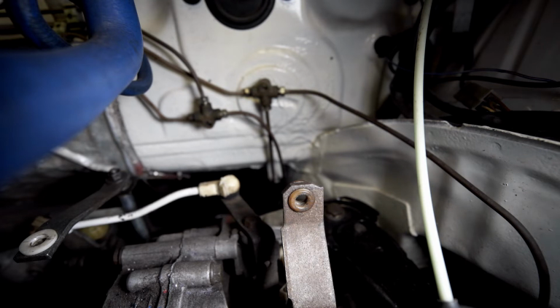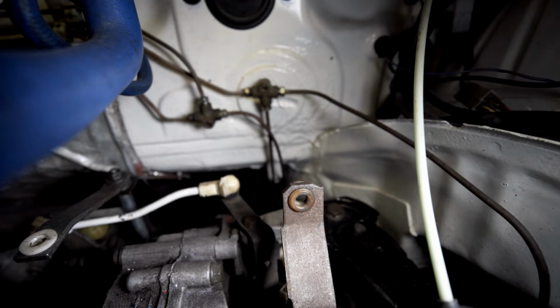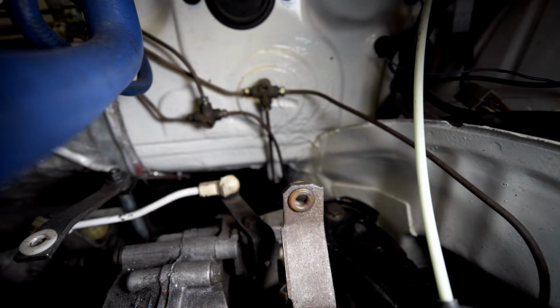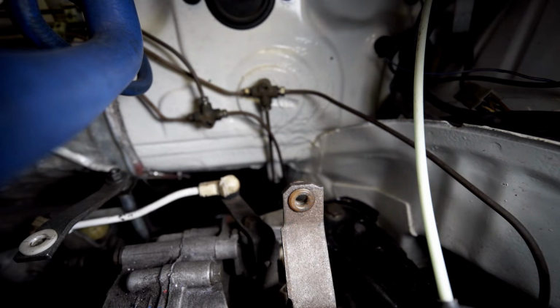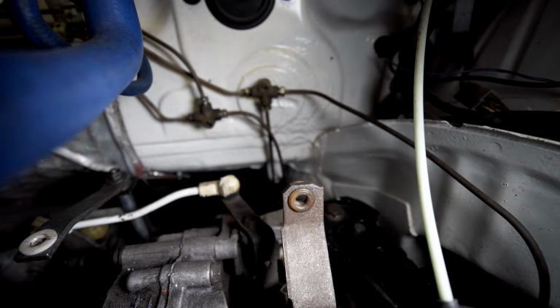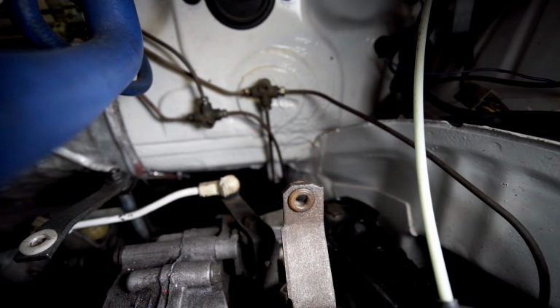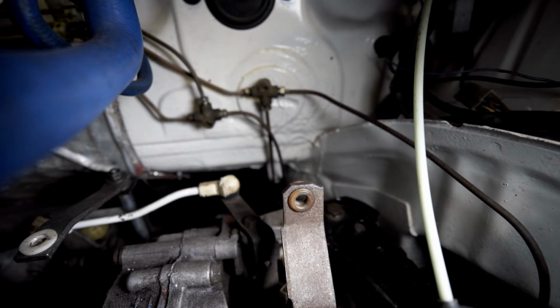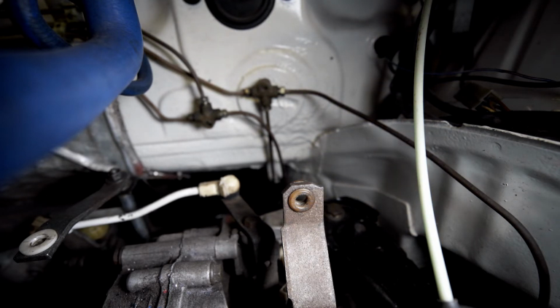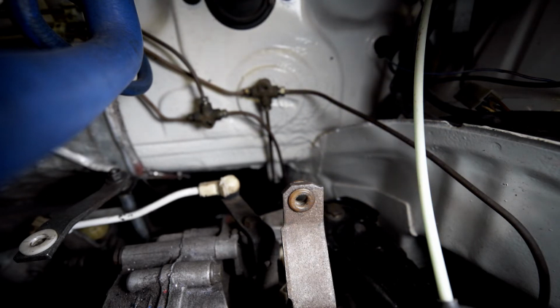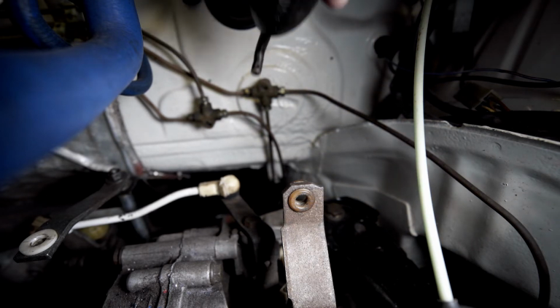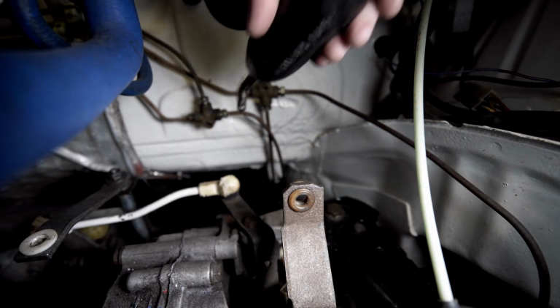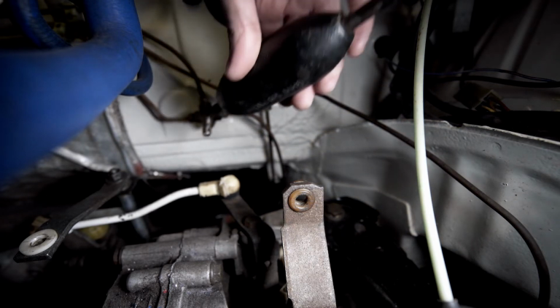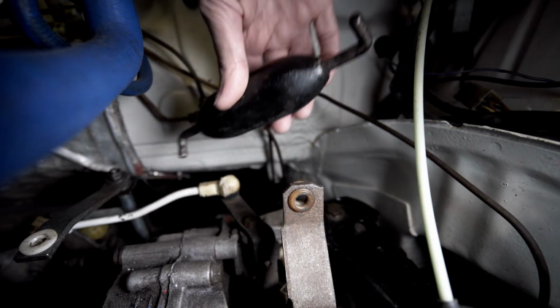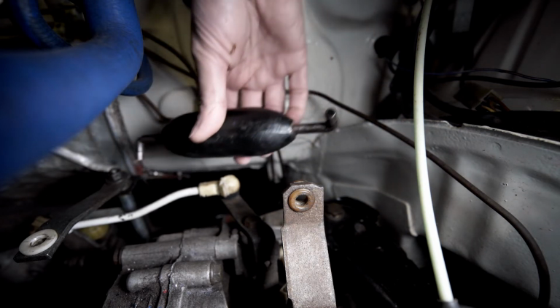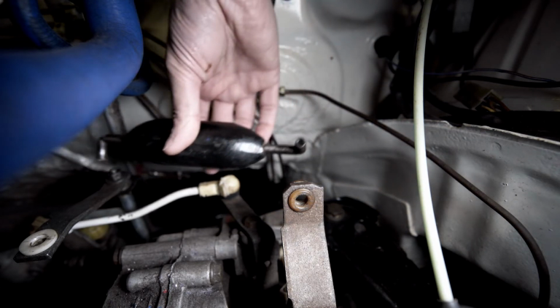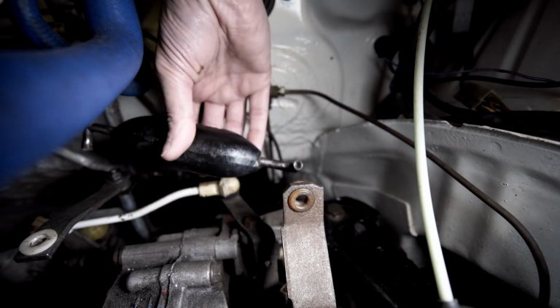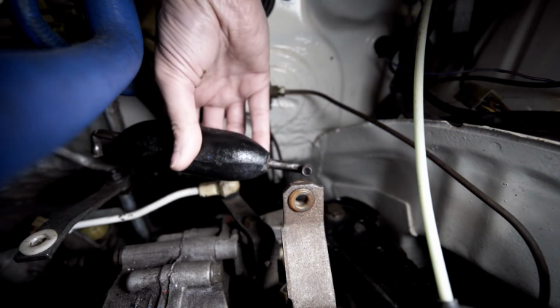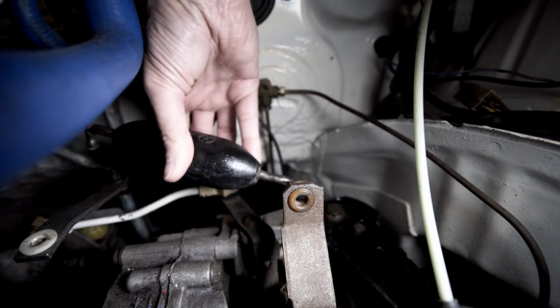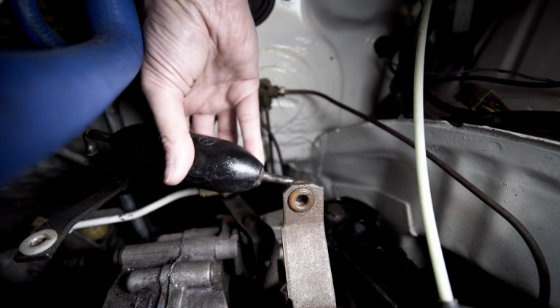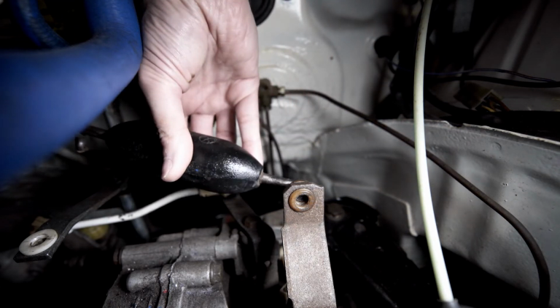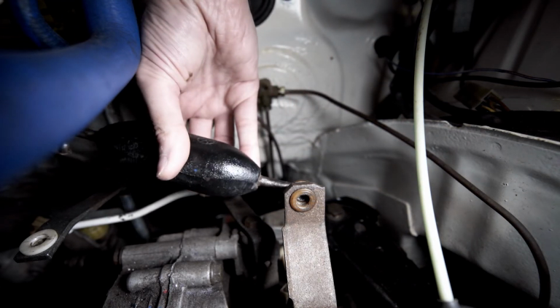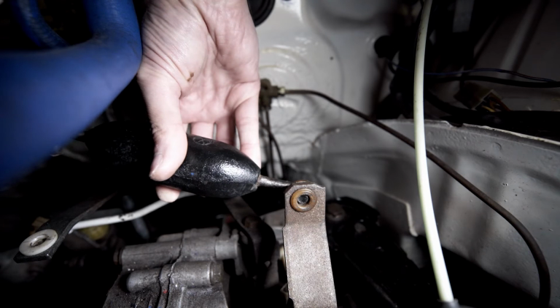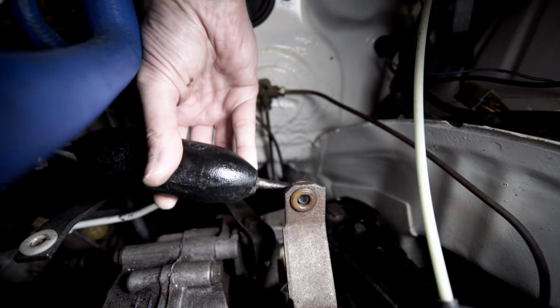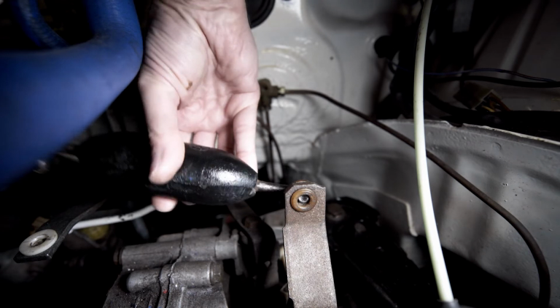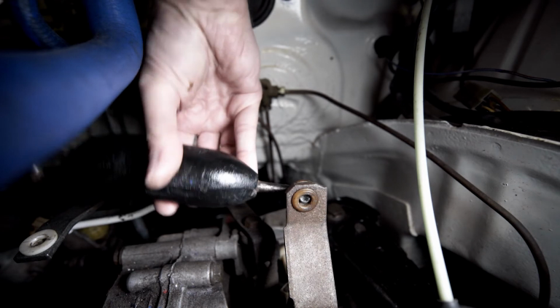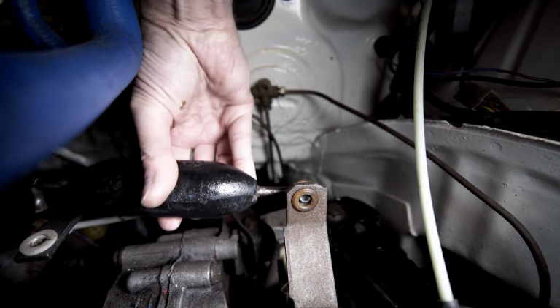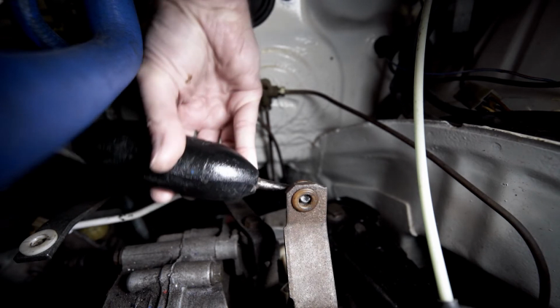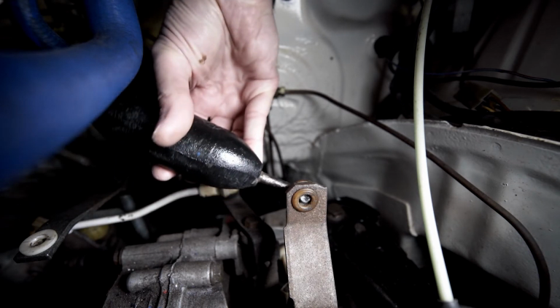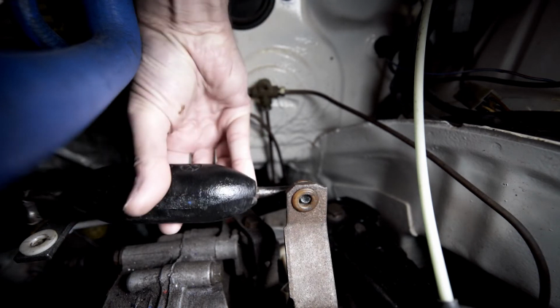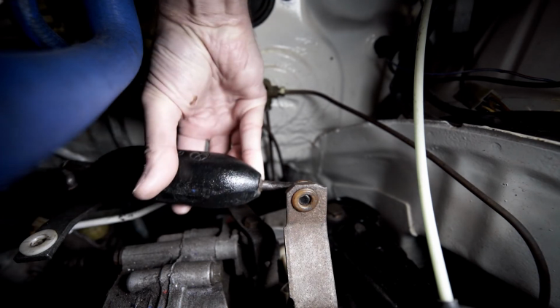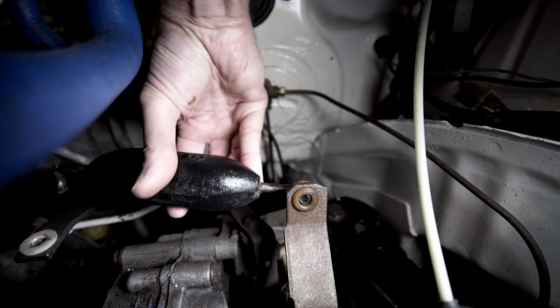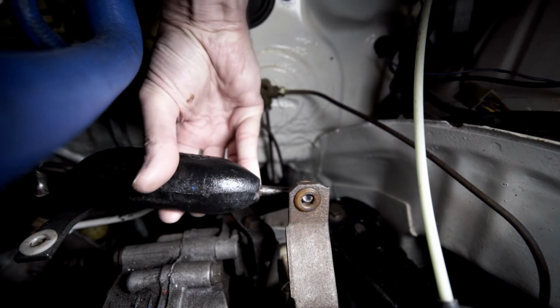The replacement is a simple process of inserting the weighted shift rod into the existing bushings and then replacing the locking pins.